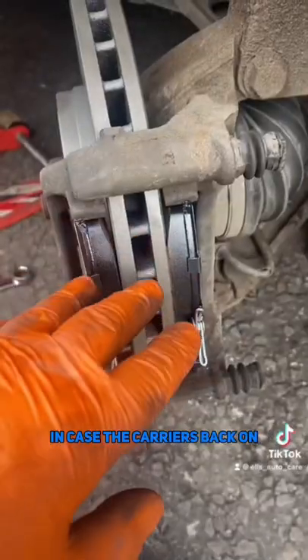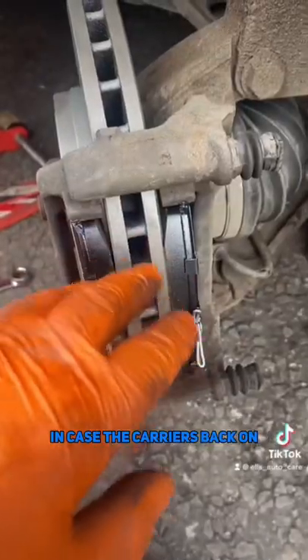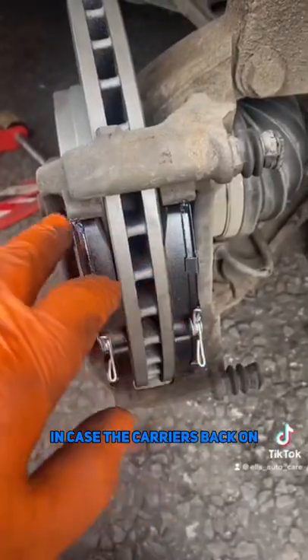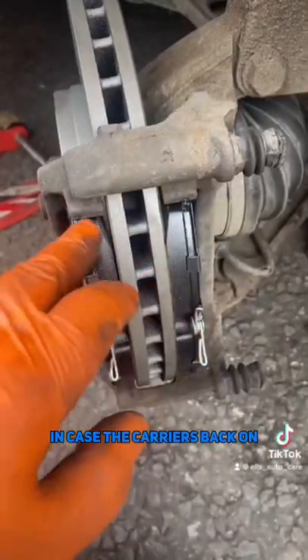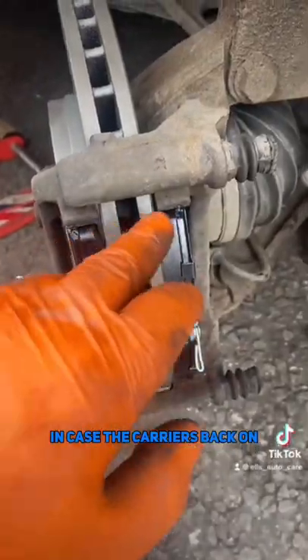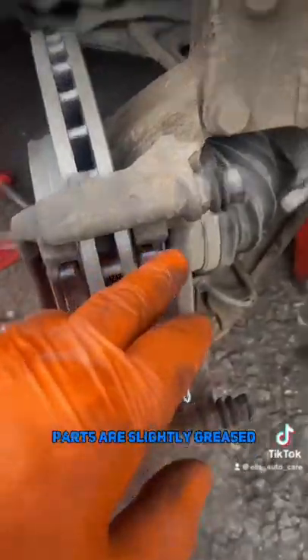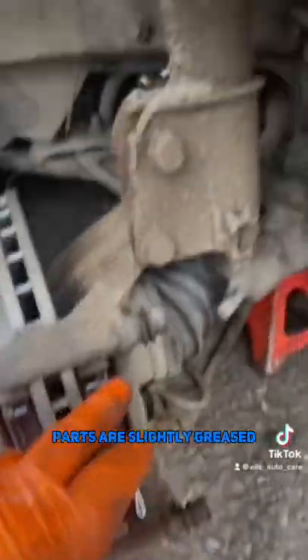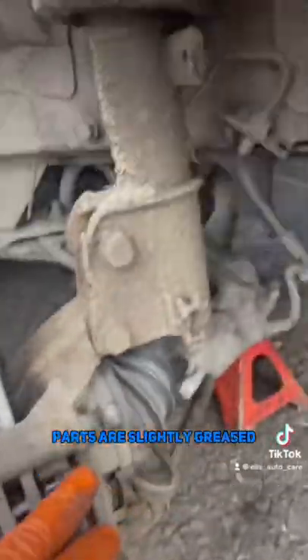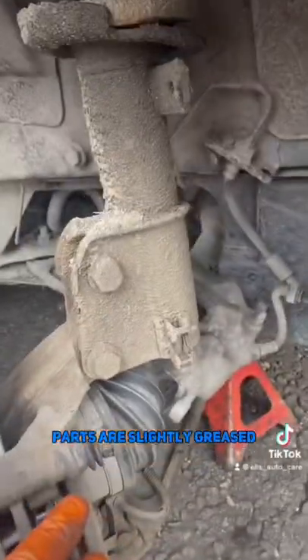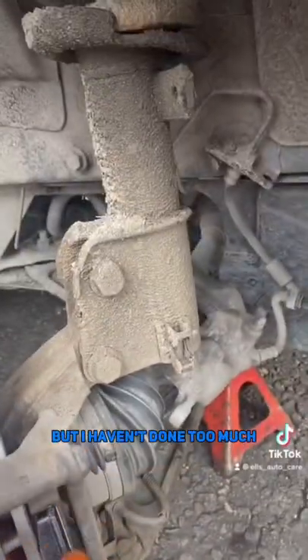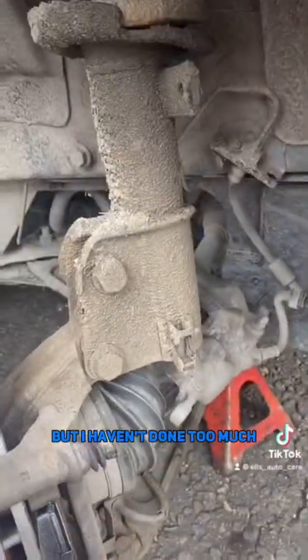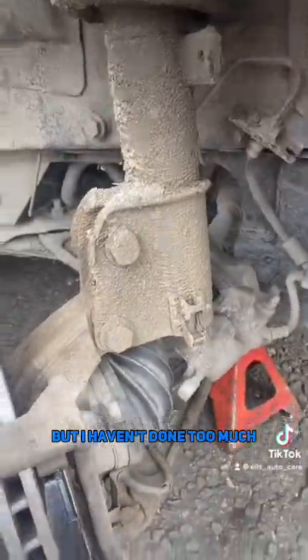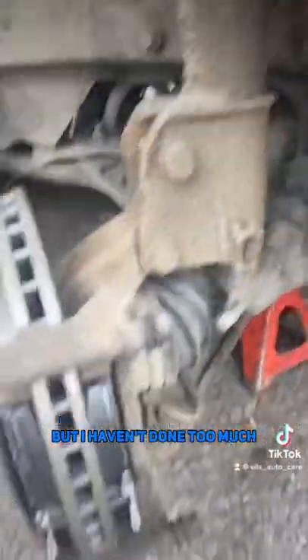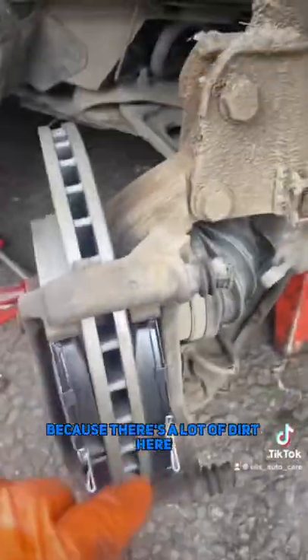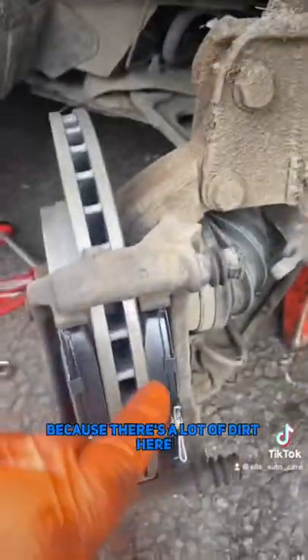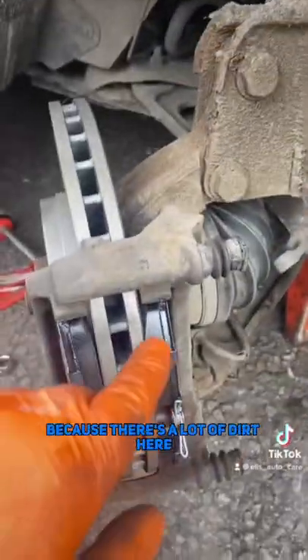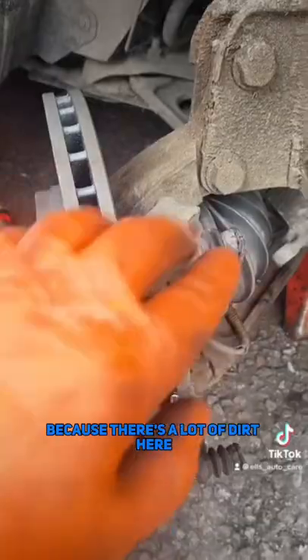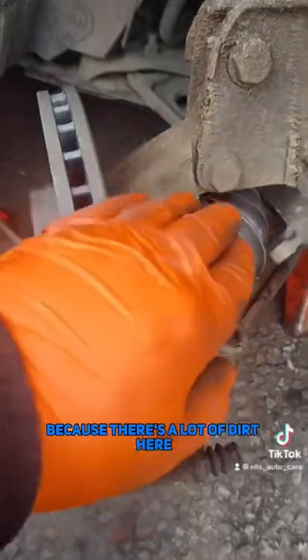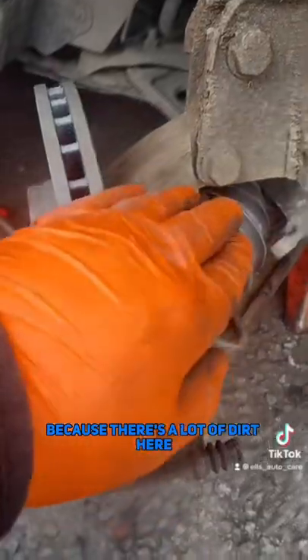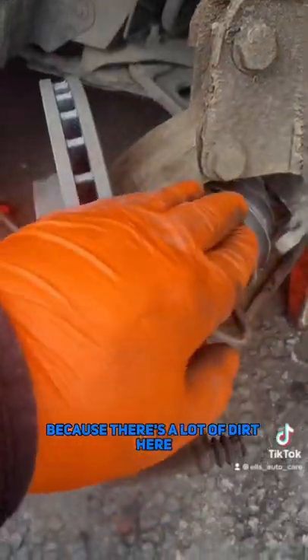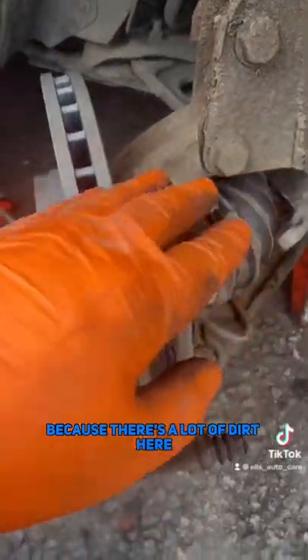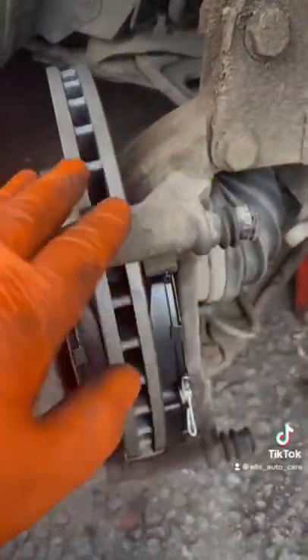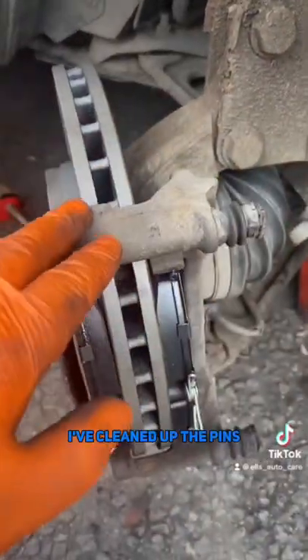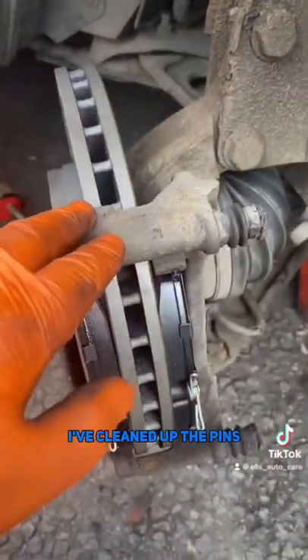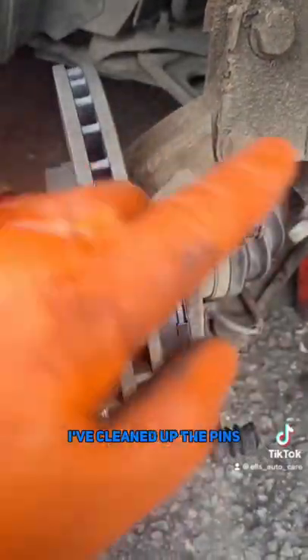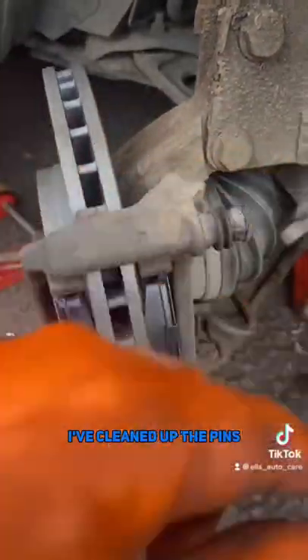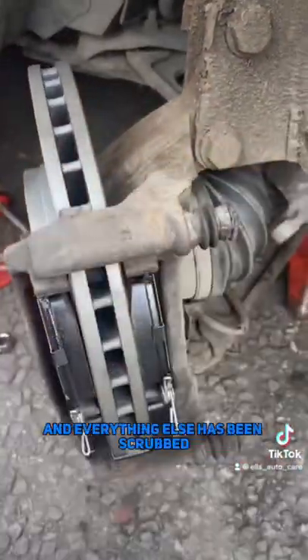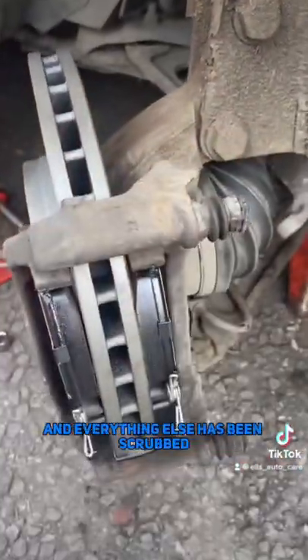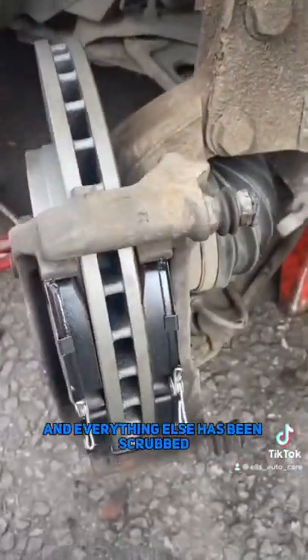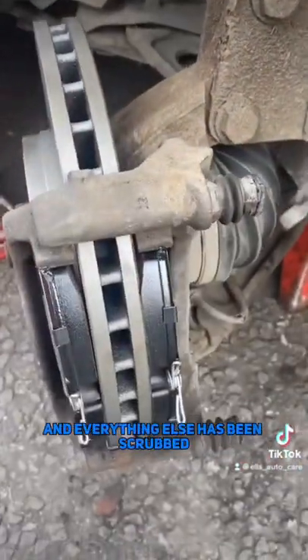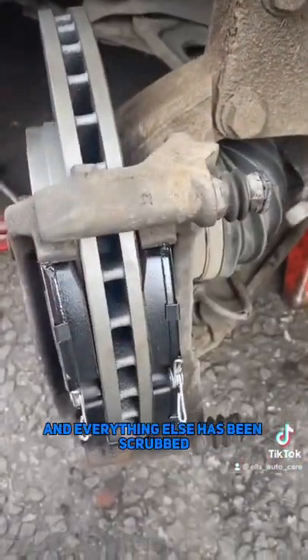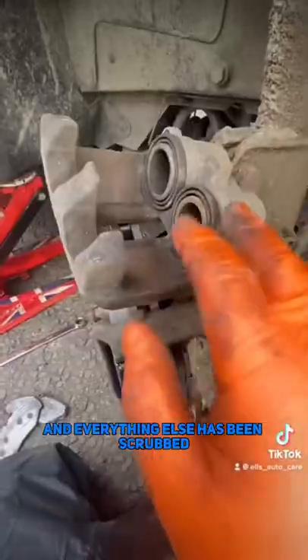Okay, so the carrier's back on, pads are slightly greased, but I haven't done it too much because, well, there's a lot of dirt here. I've cleaned up the pins and everything else has been scrubbed.